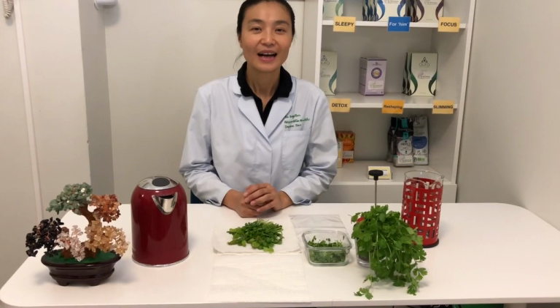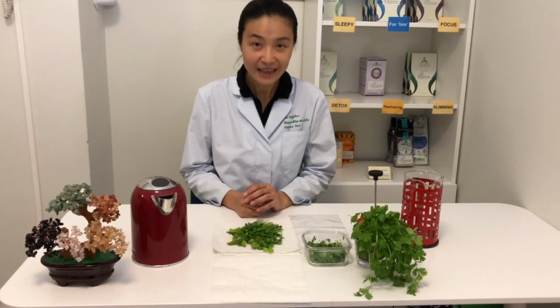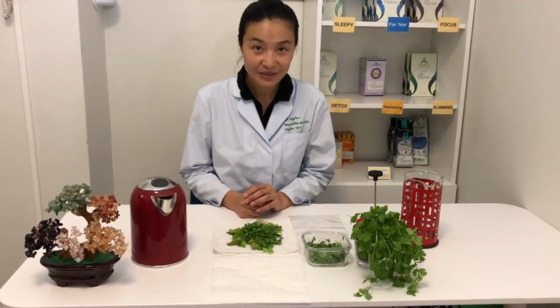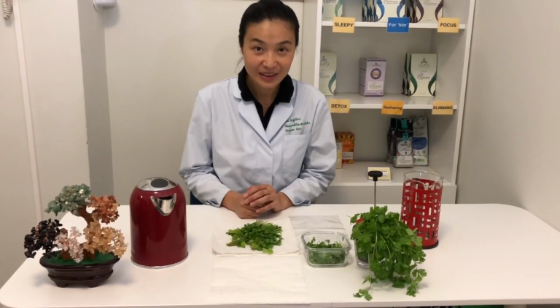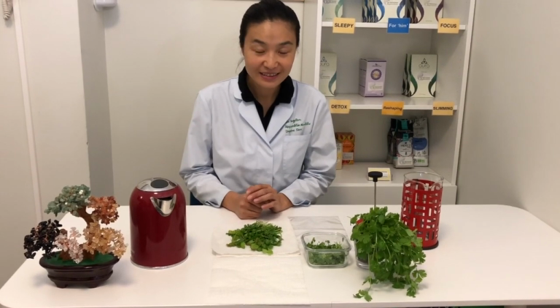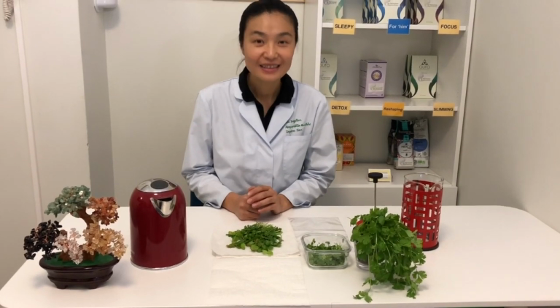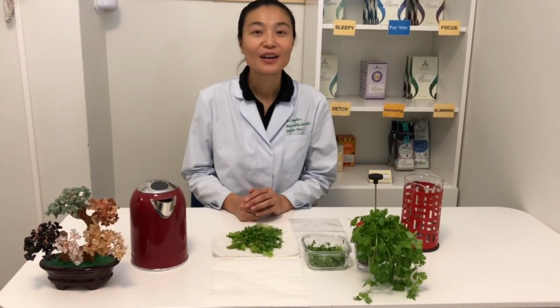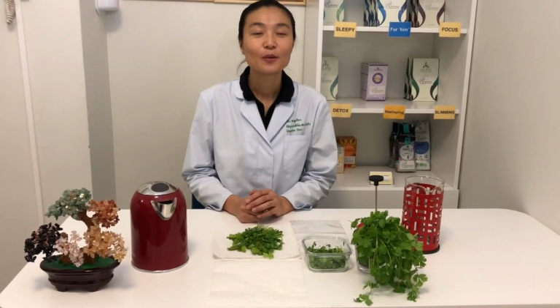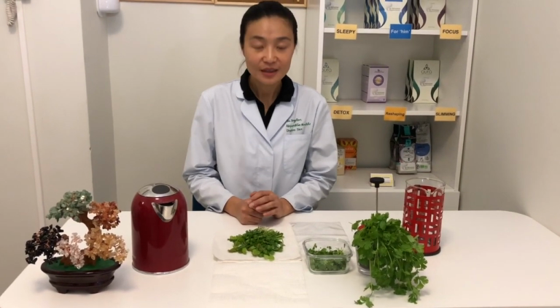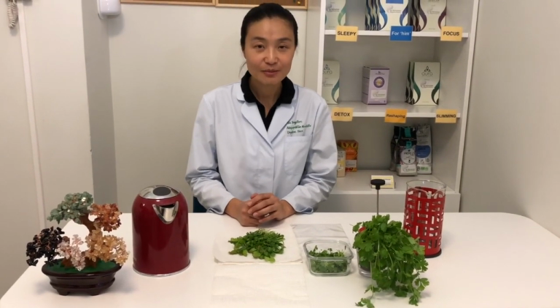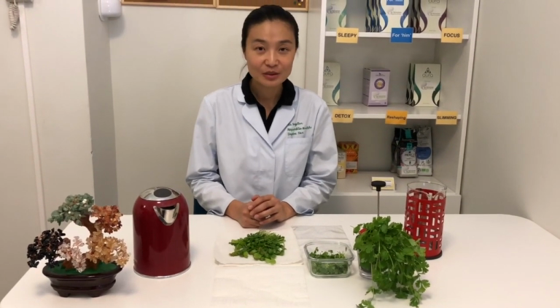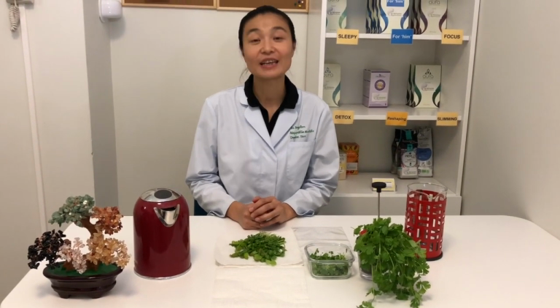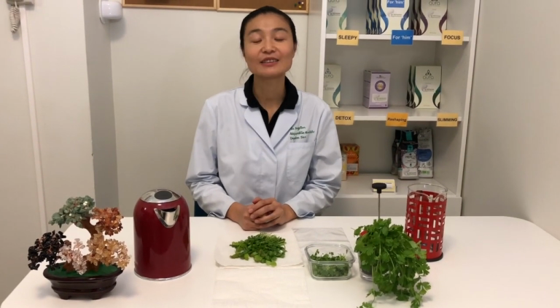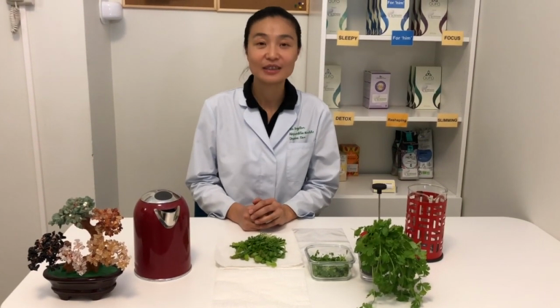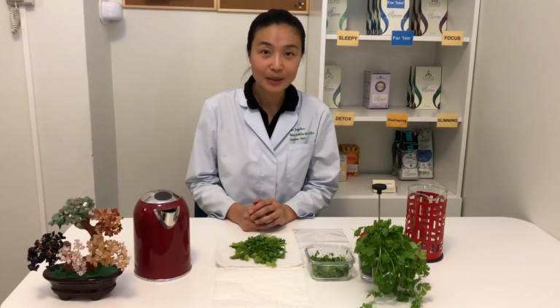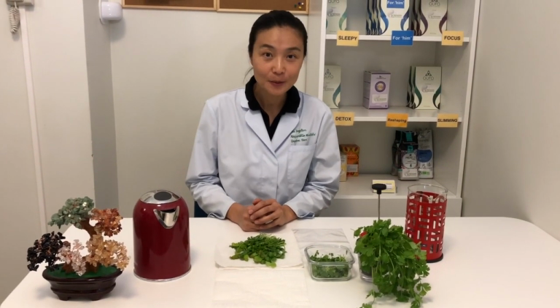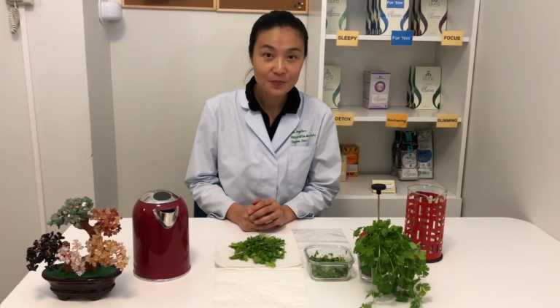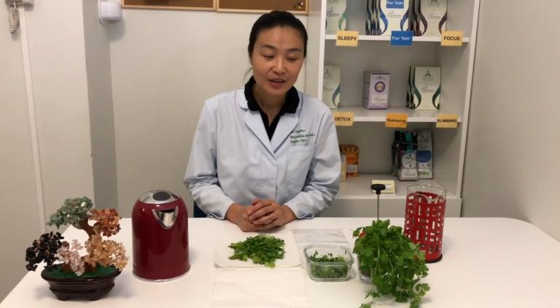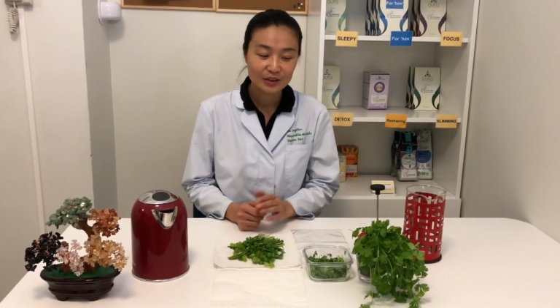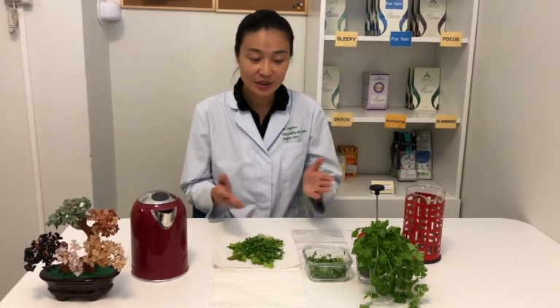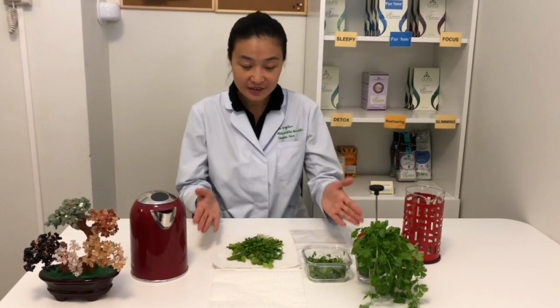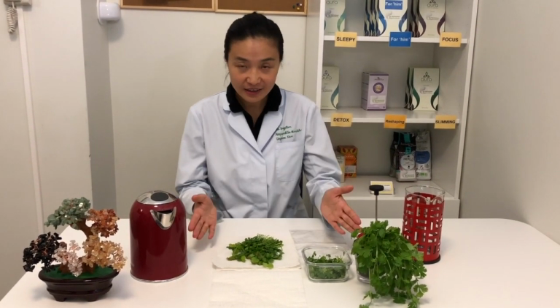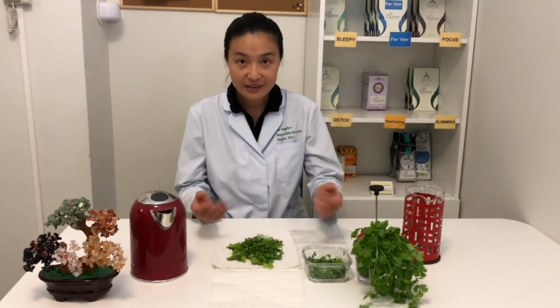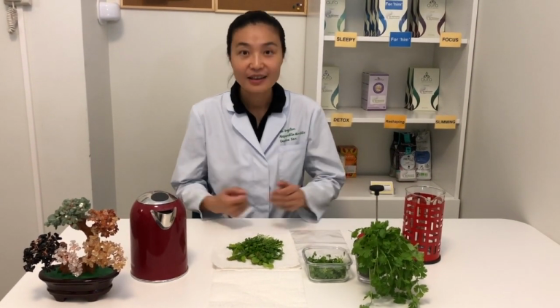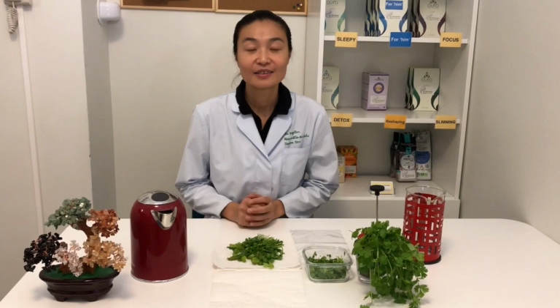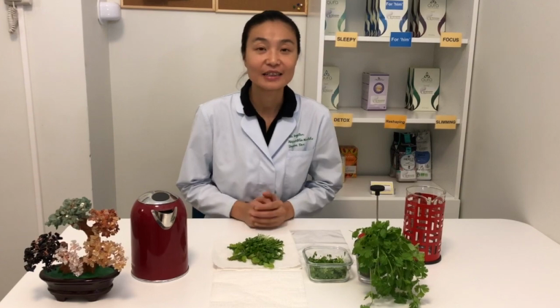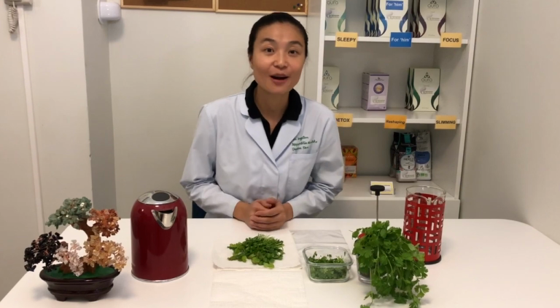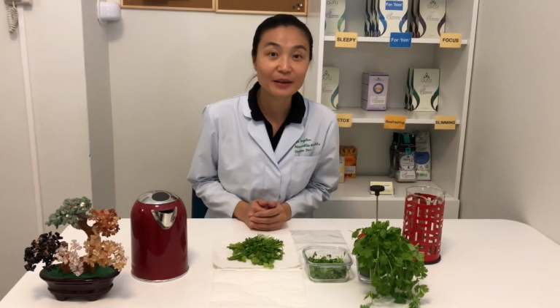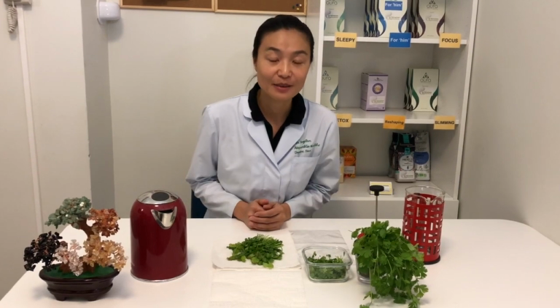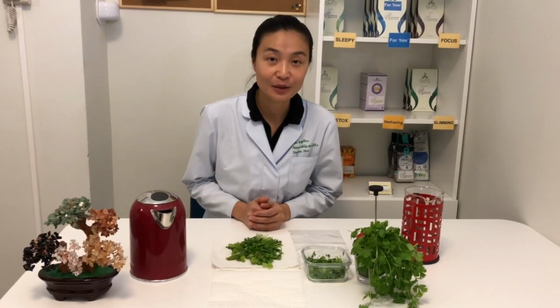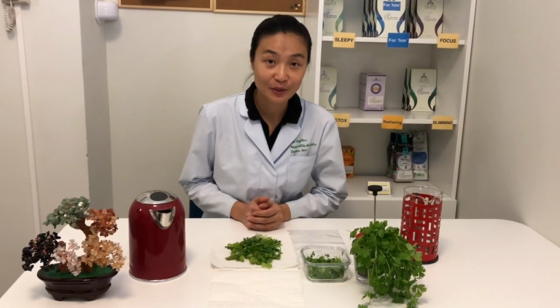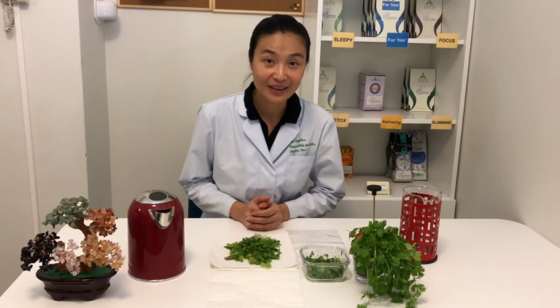Hi everyone, welcome to today's video. As you can see, today's topic is about coriander.